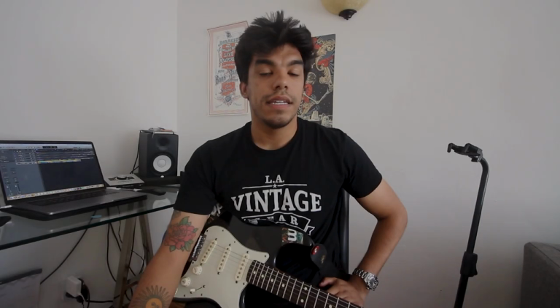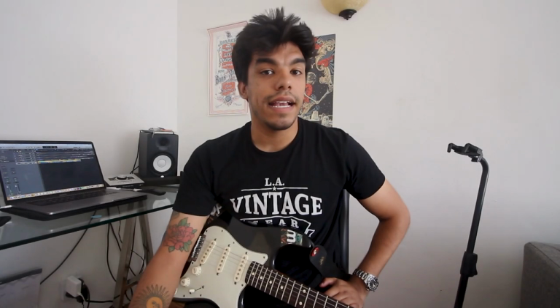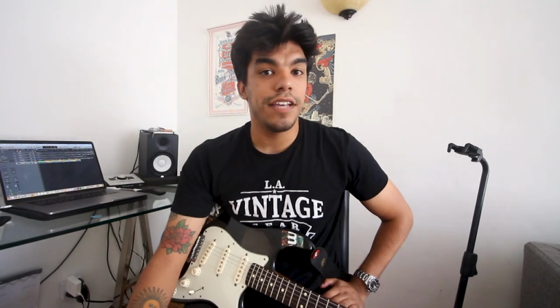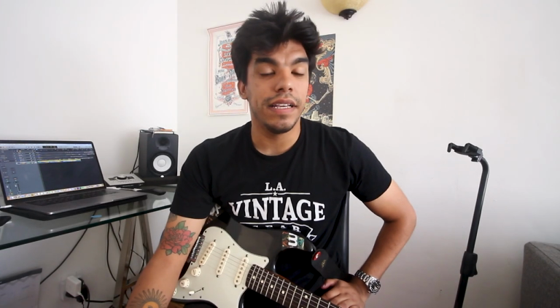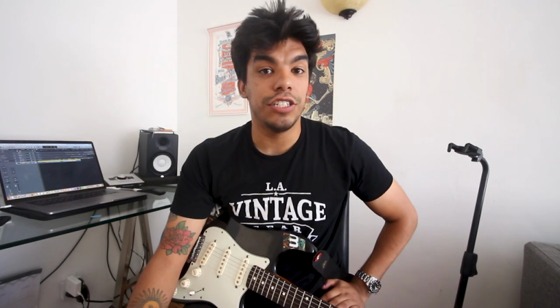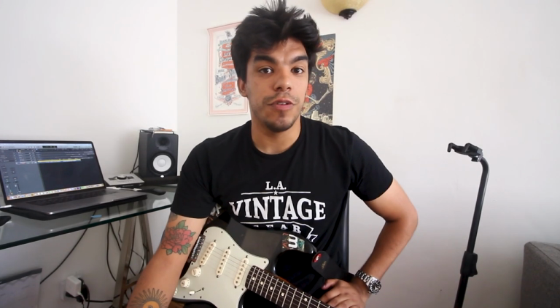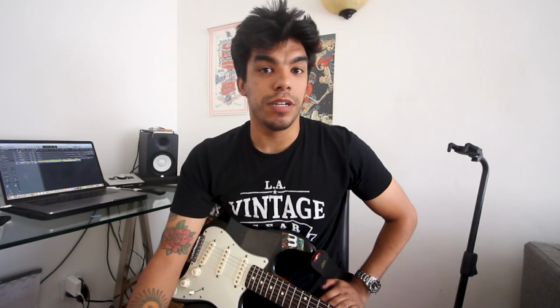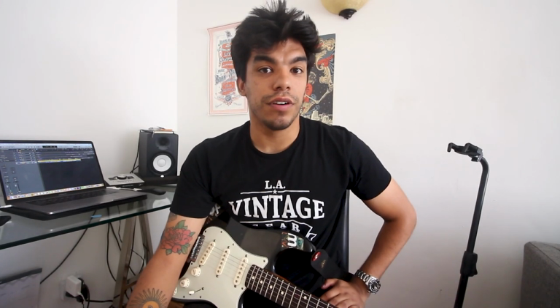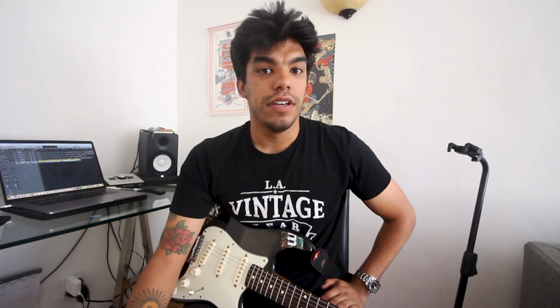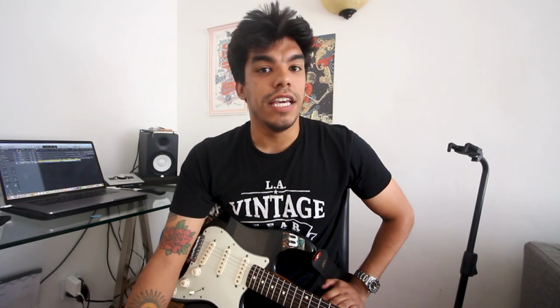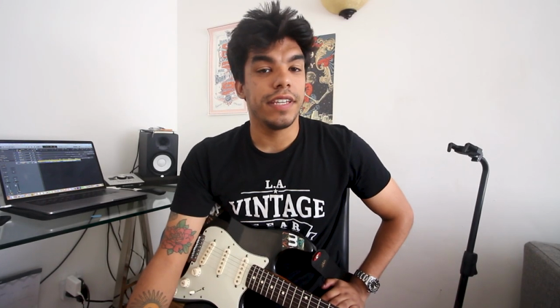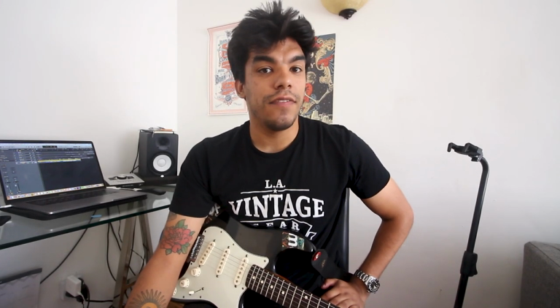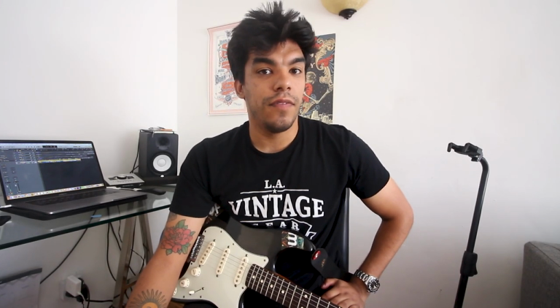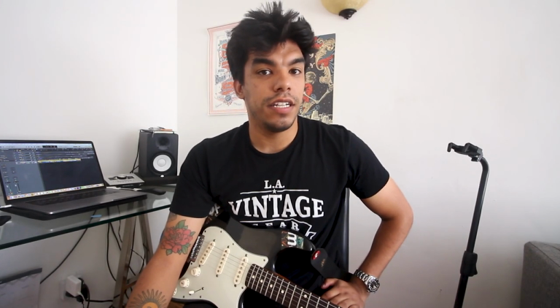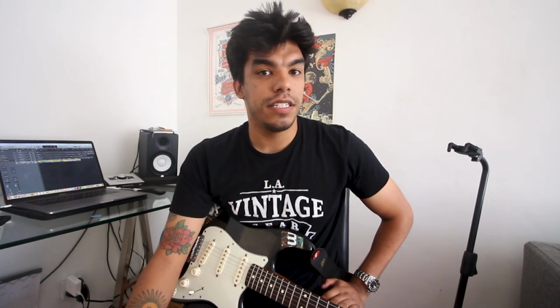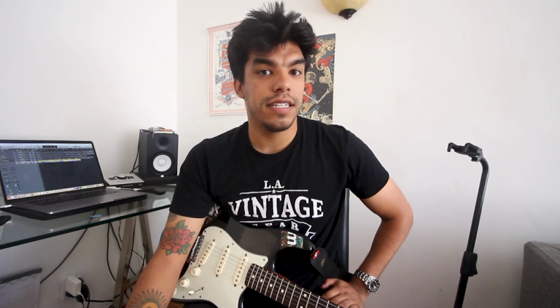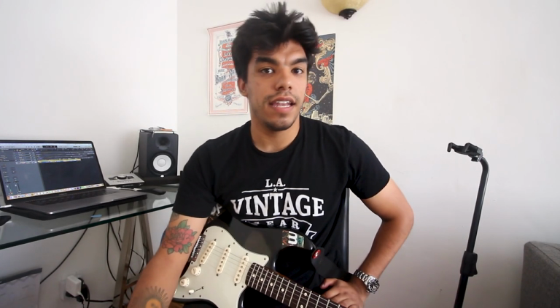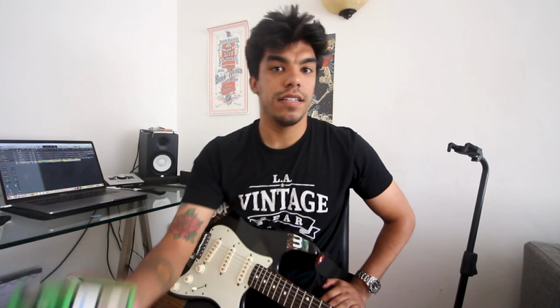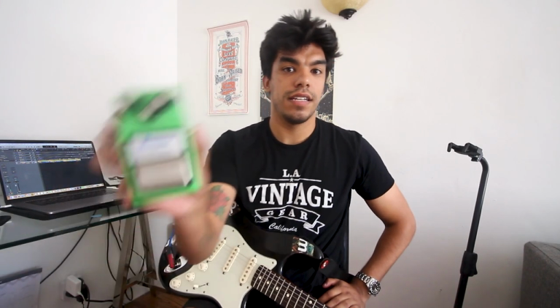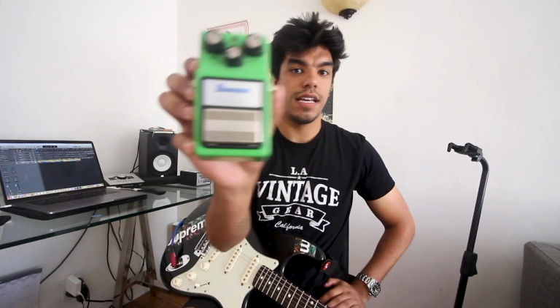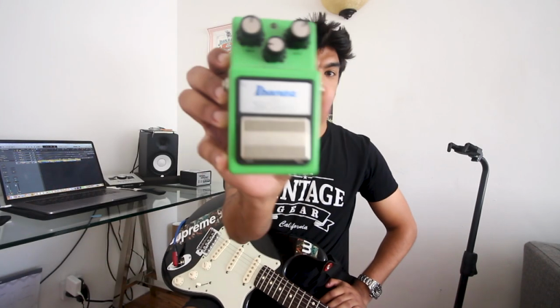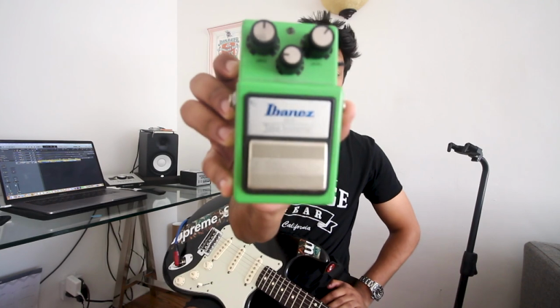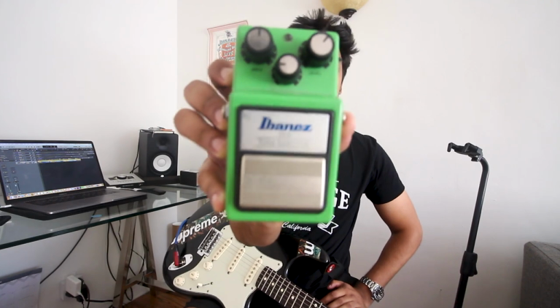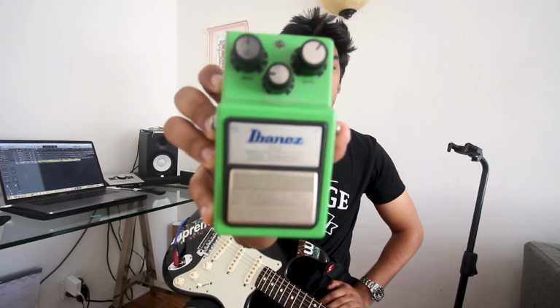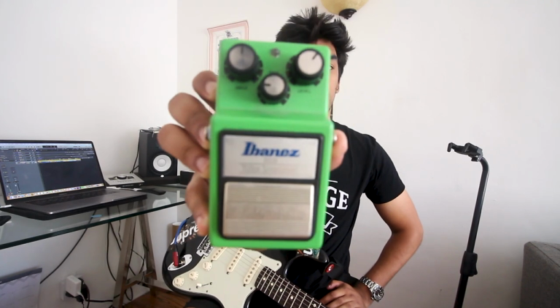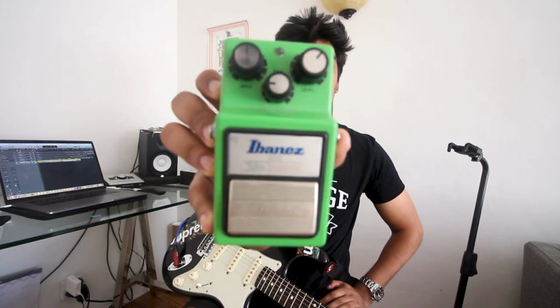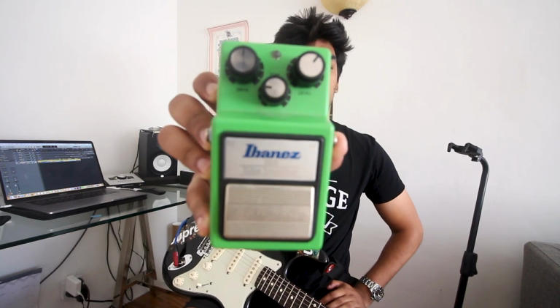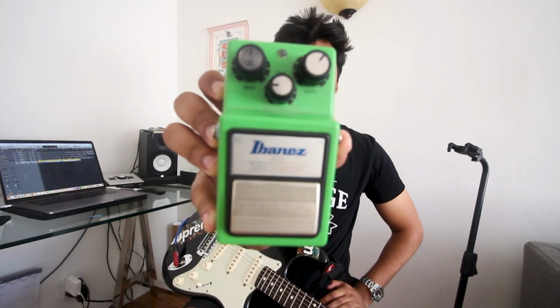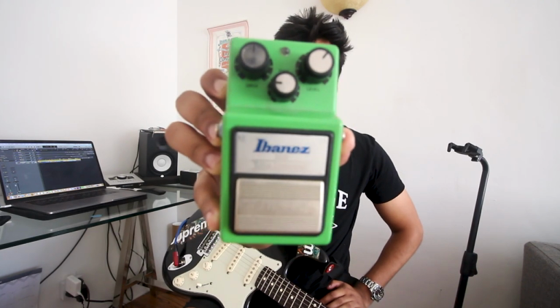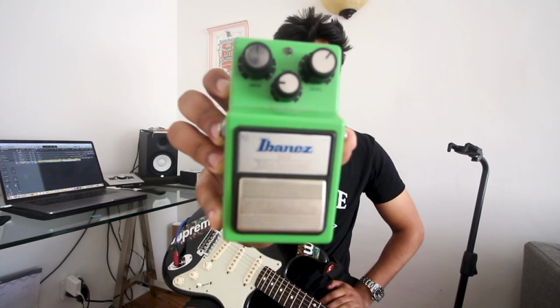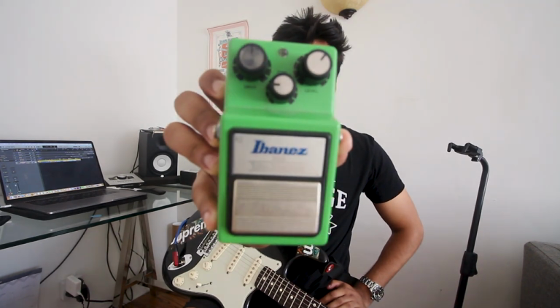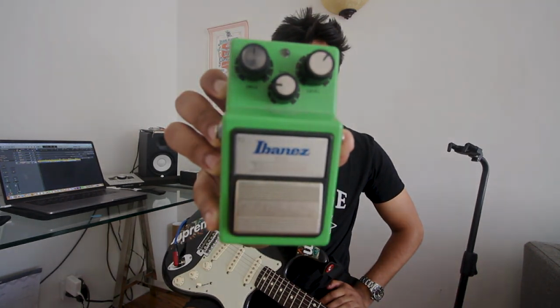Next up is the Tube Screamer. If you can't find a vintage TS-10, a TS-9 will get you right into the ballpark.